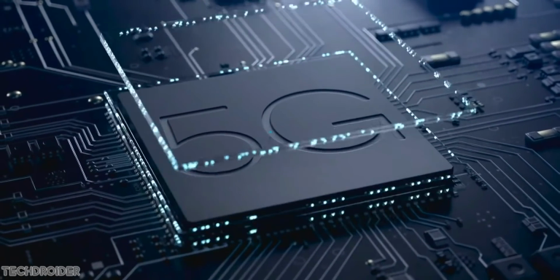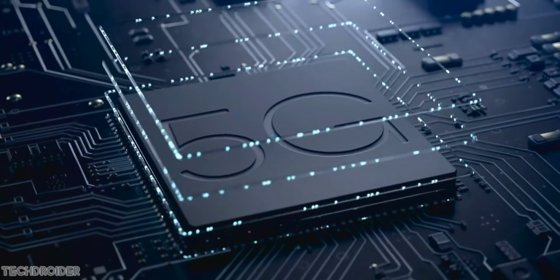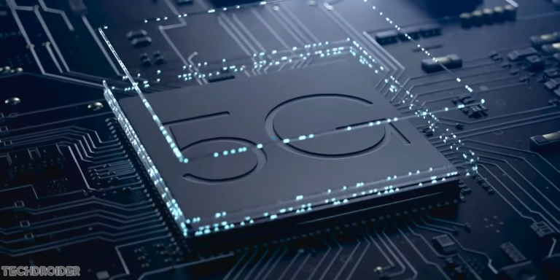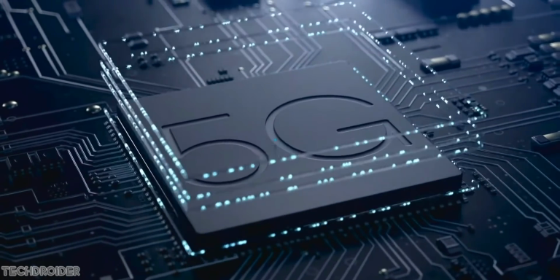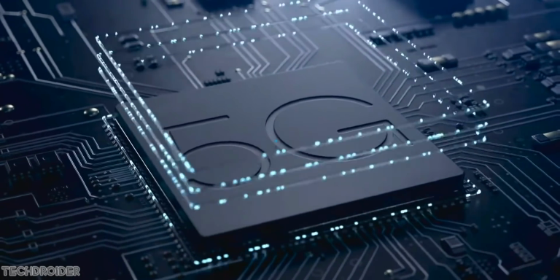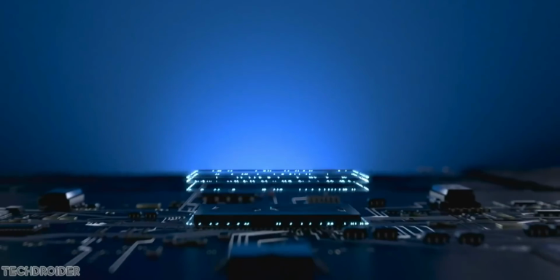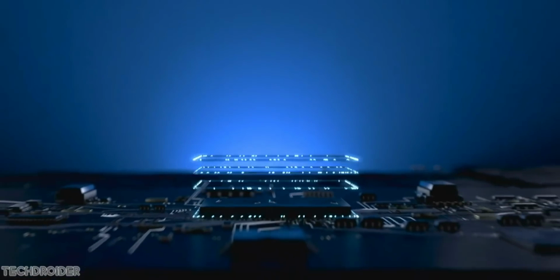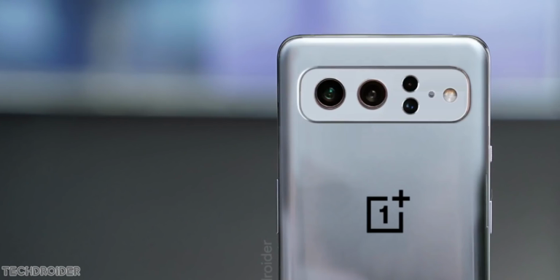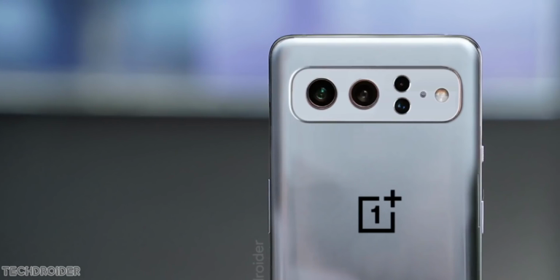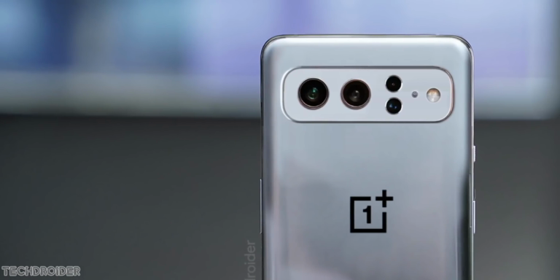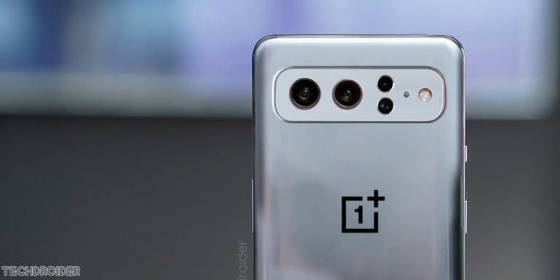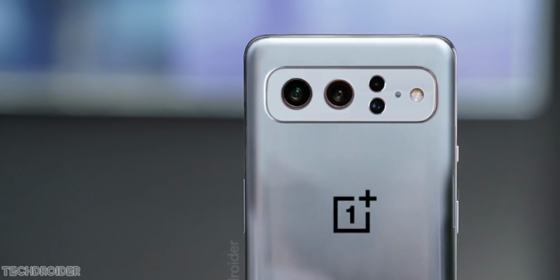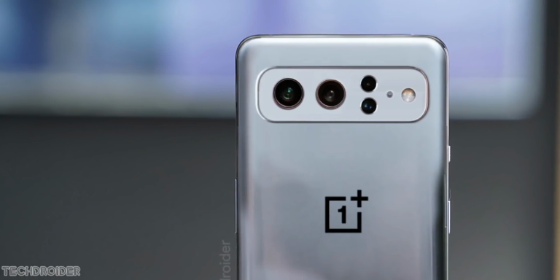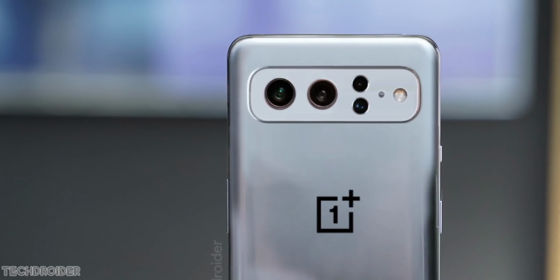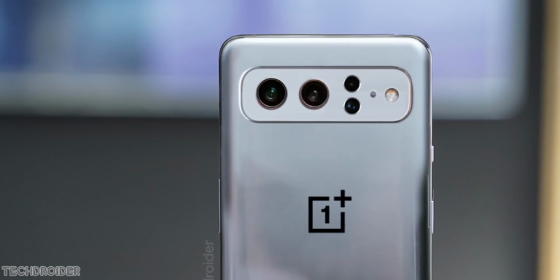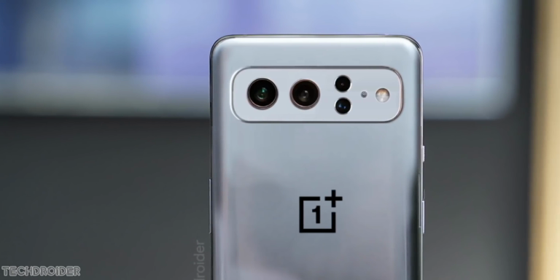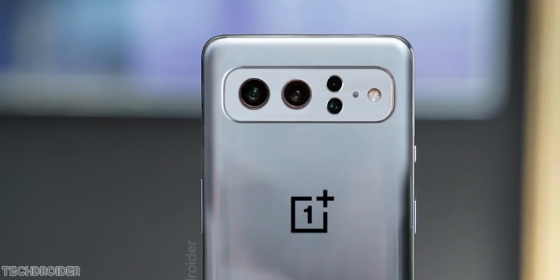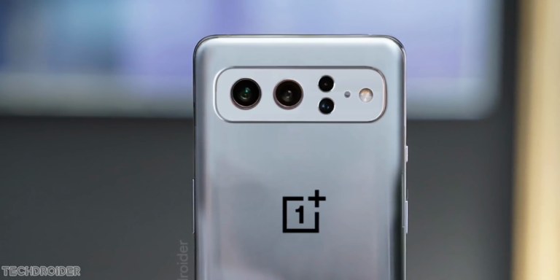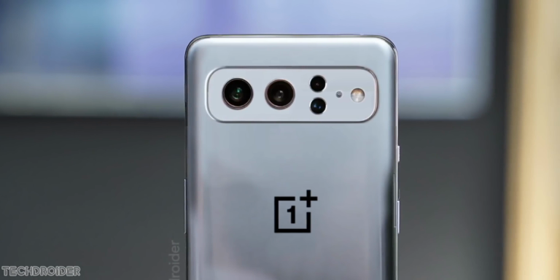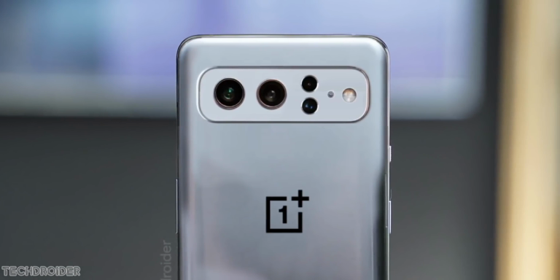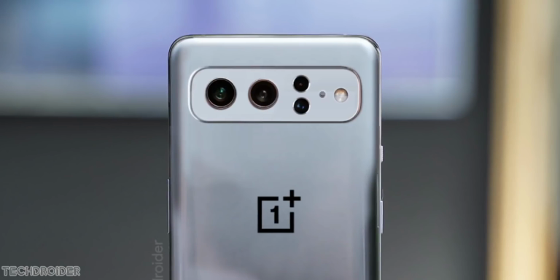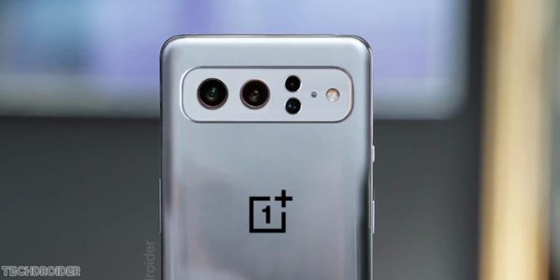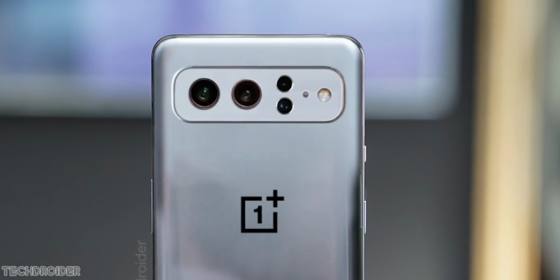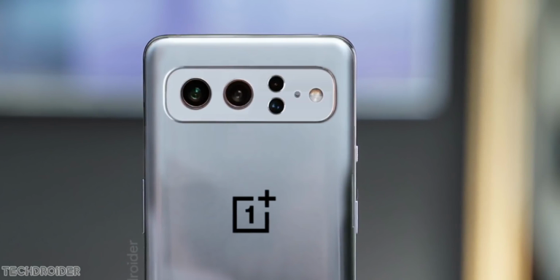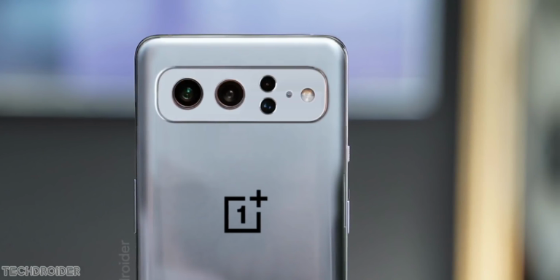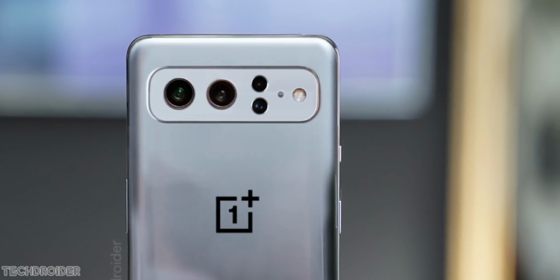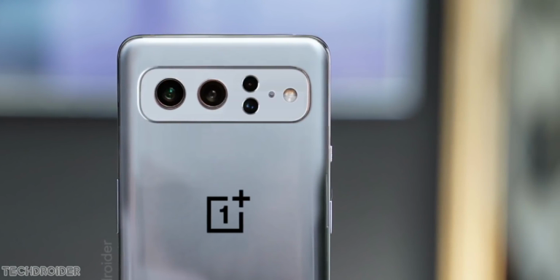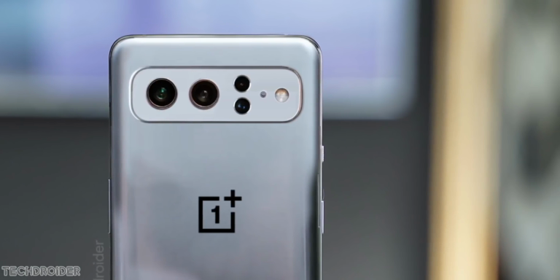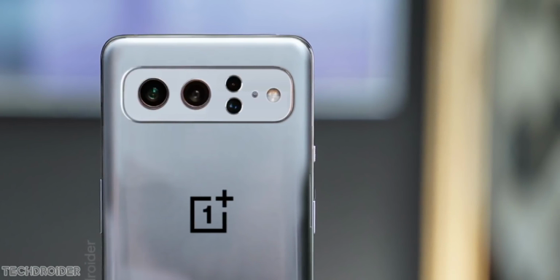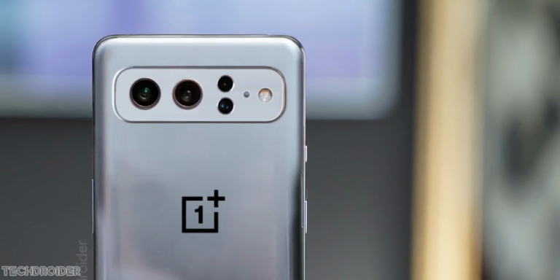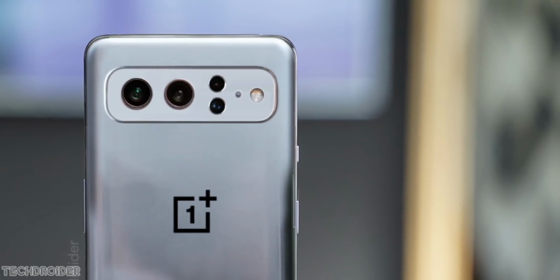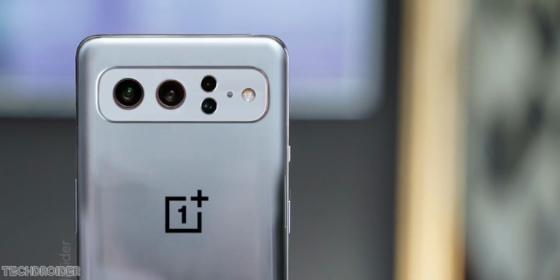That's all for now — lots of news on OnePlus. Thanks so much for watching, I'll meet you guys in the next one. Peace out.